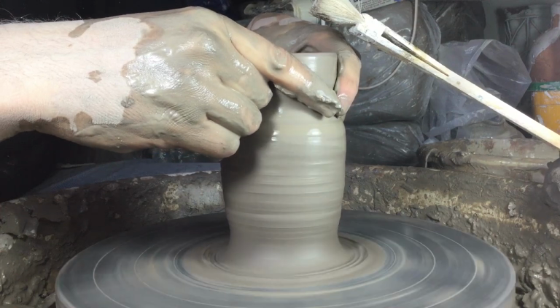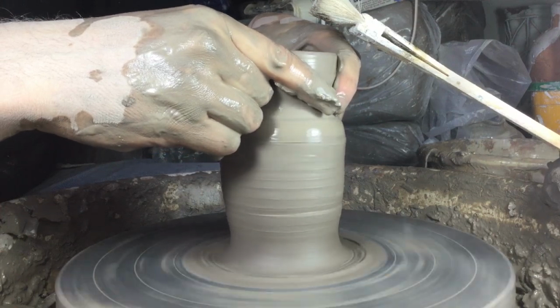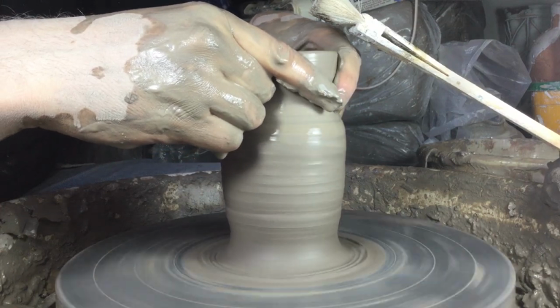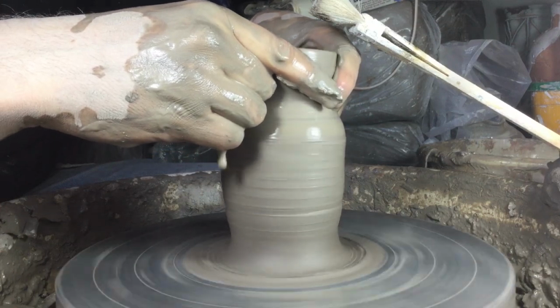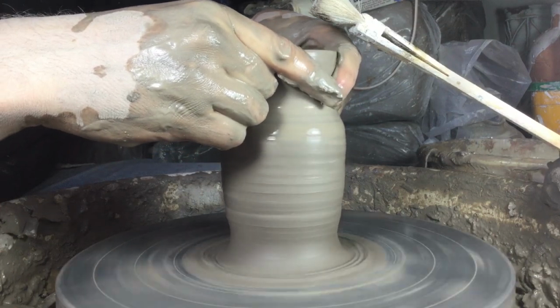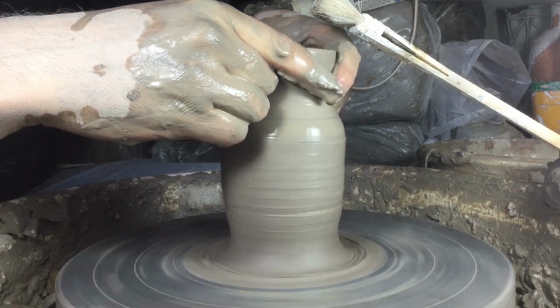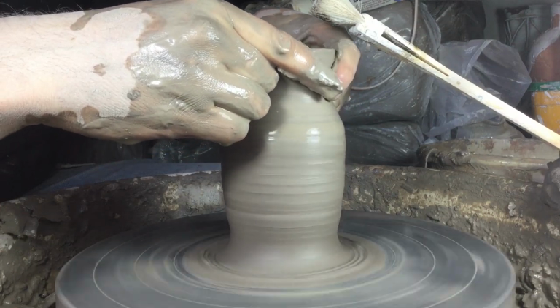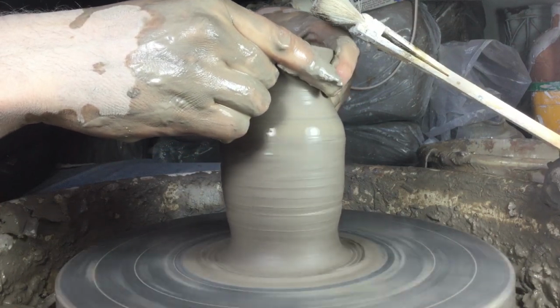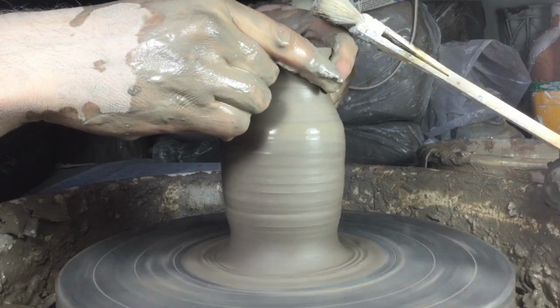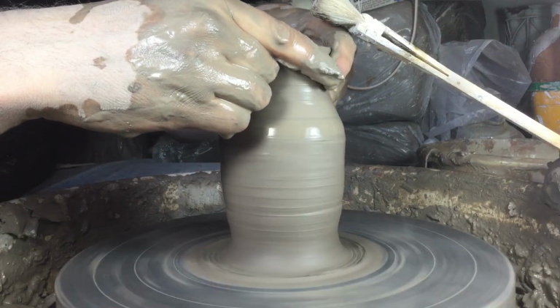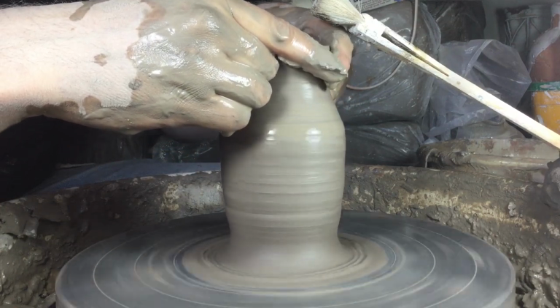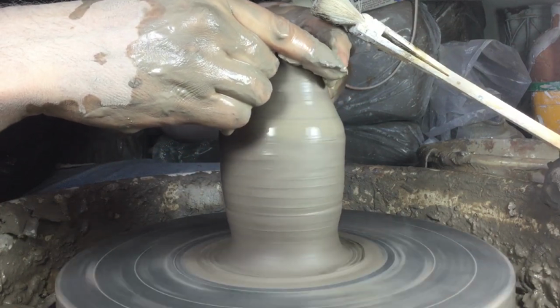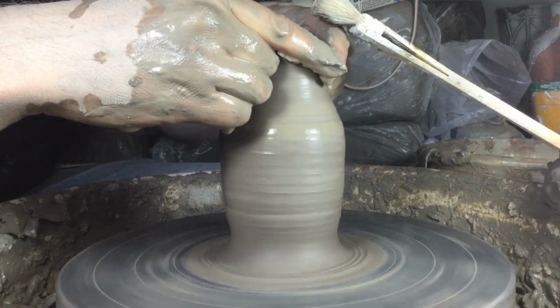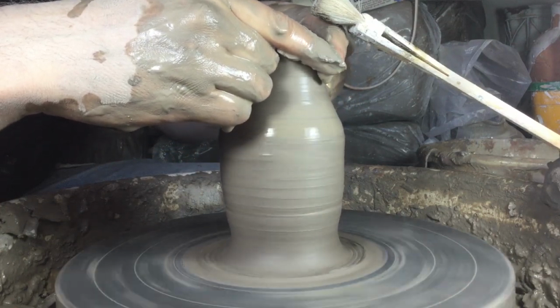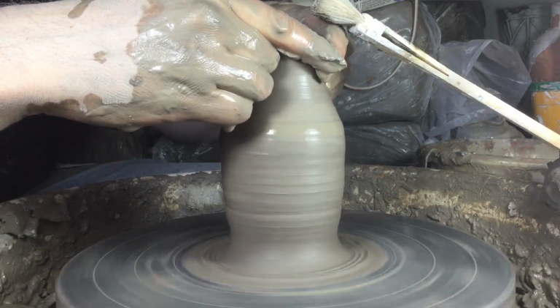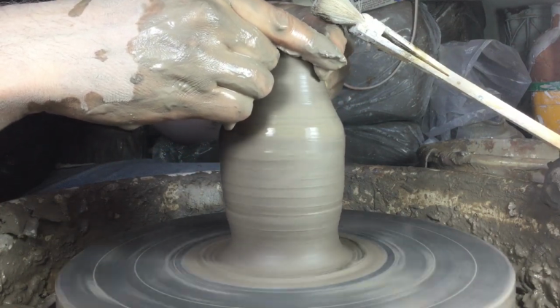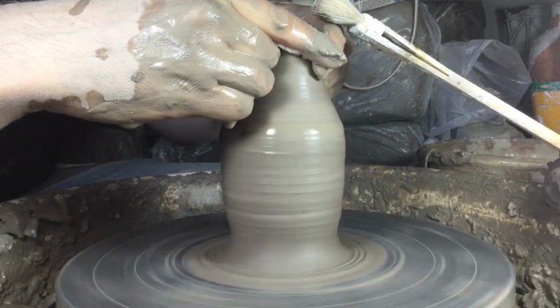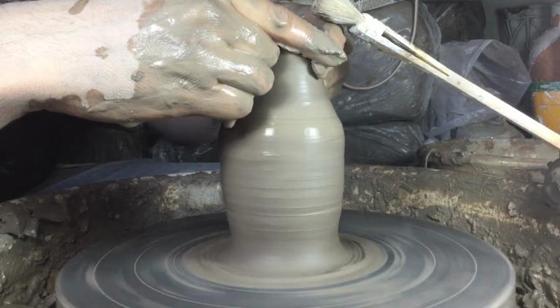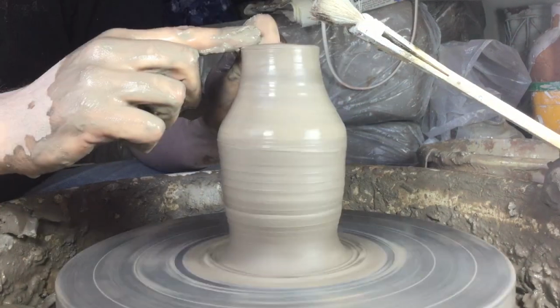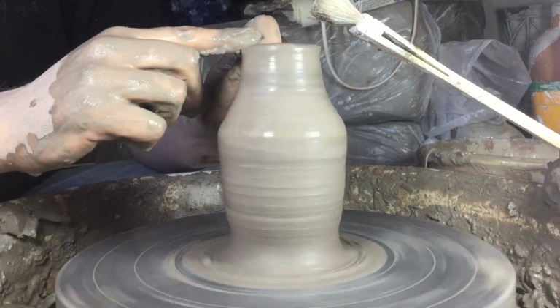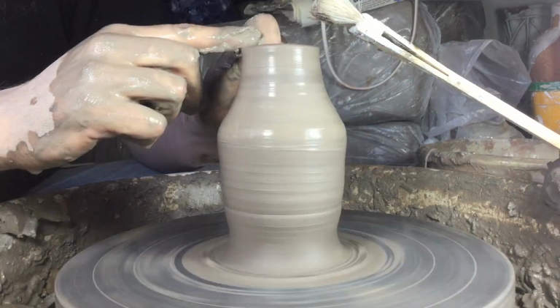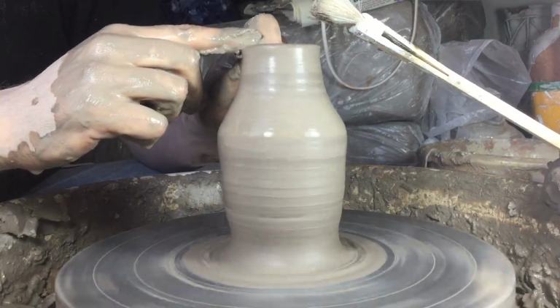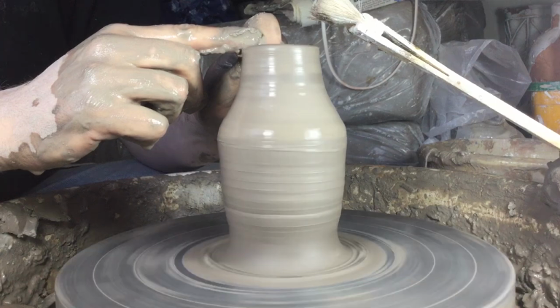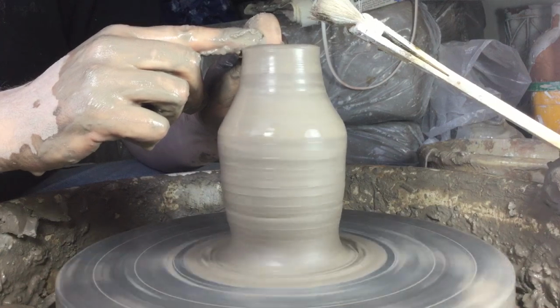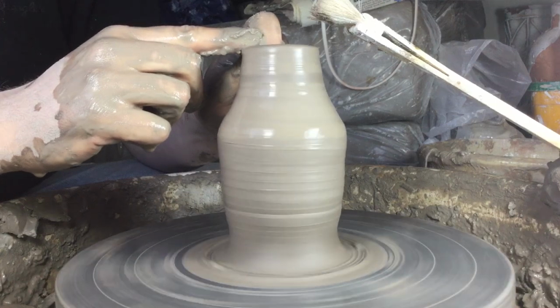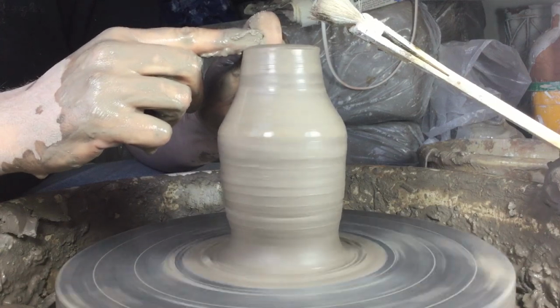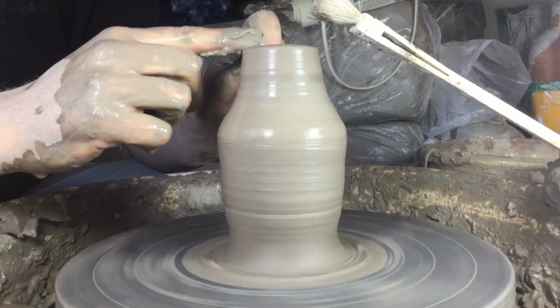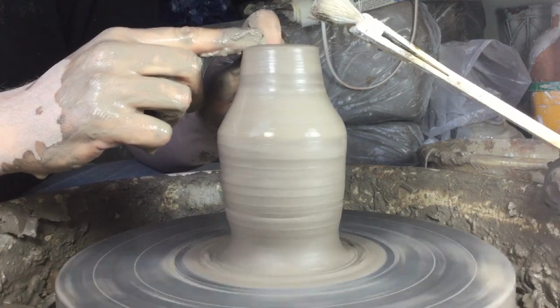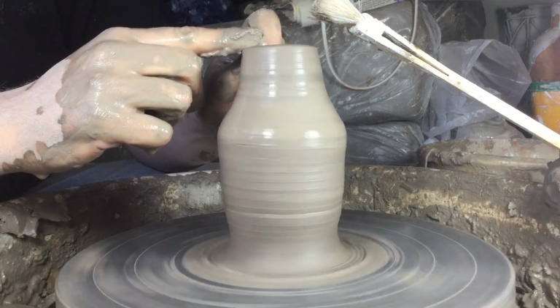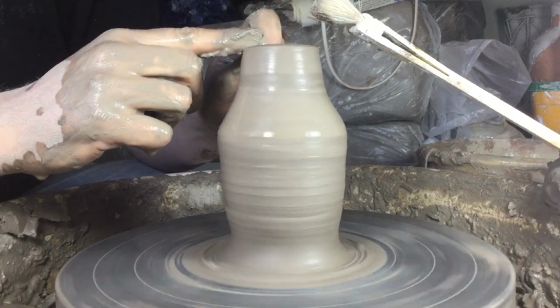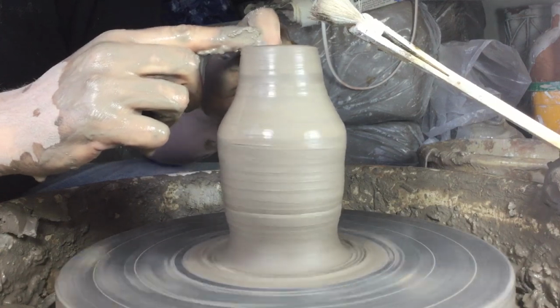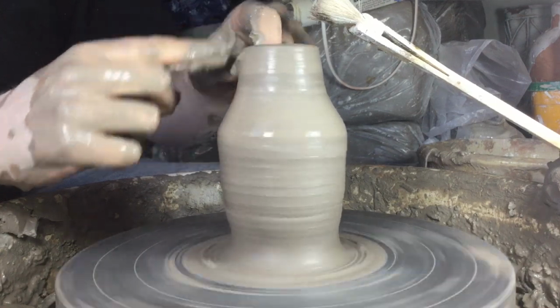Six points of contact — just compress that back in. Brush it down between finger and thumb.